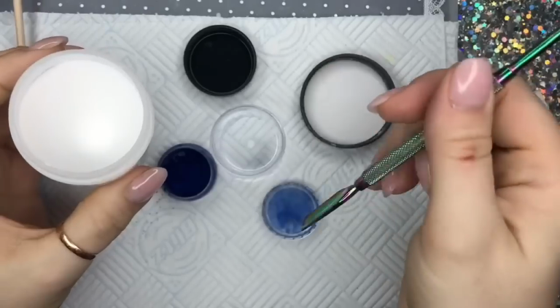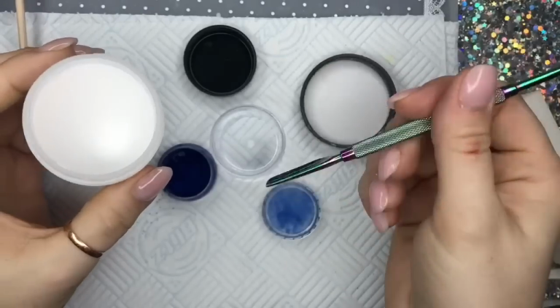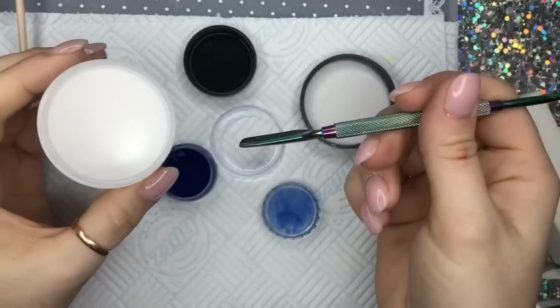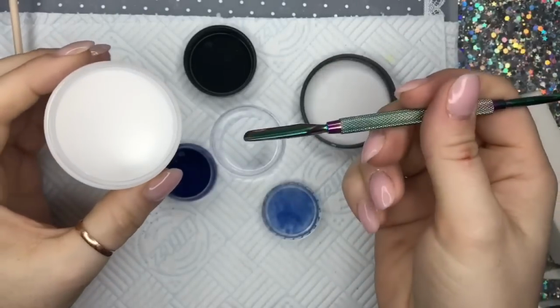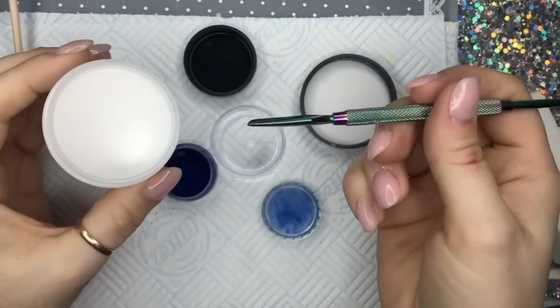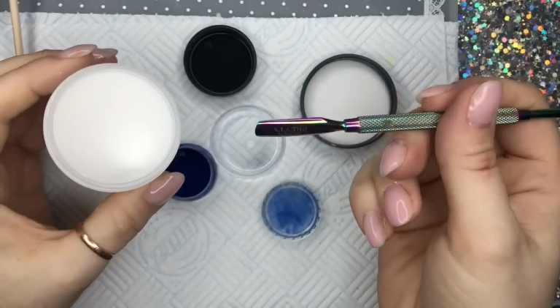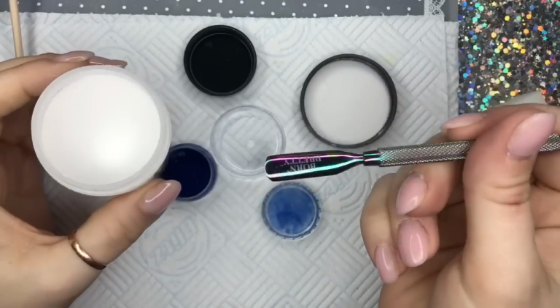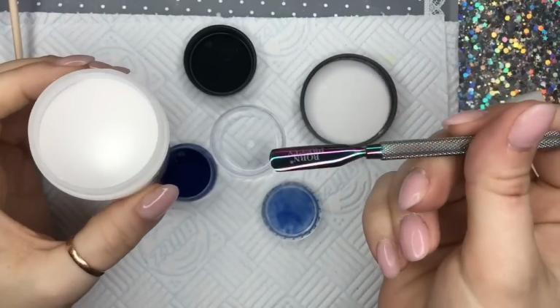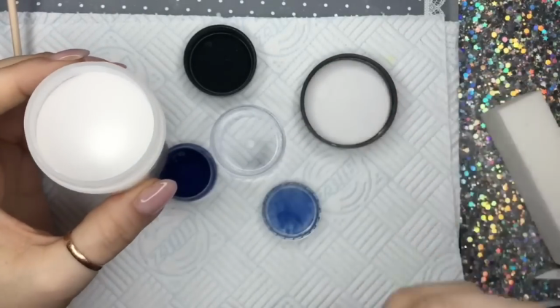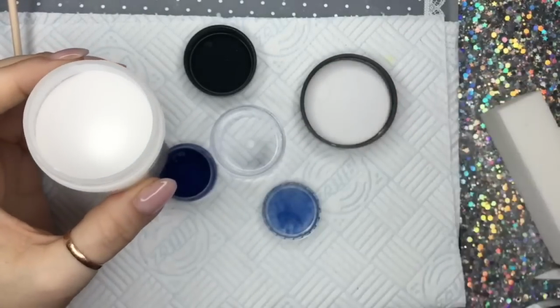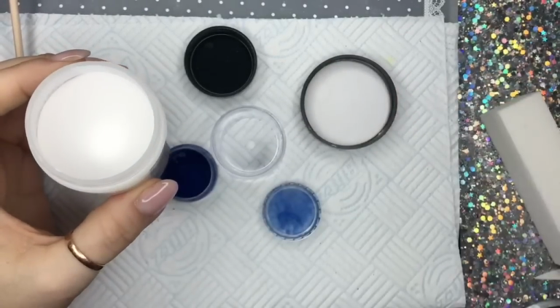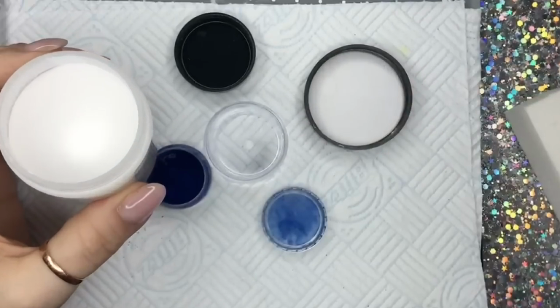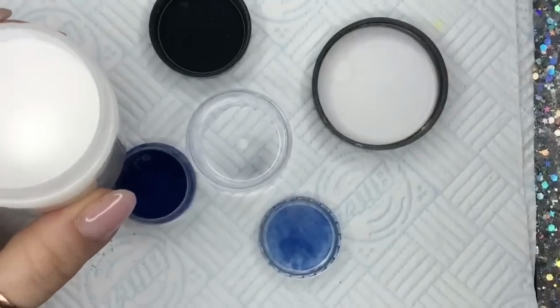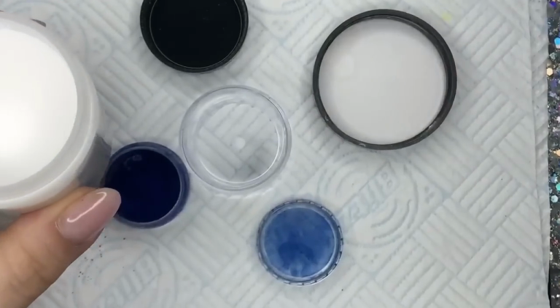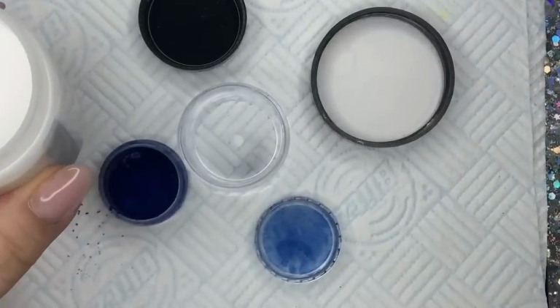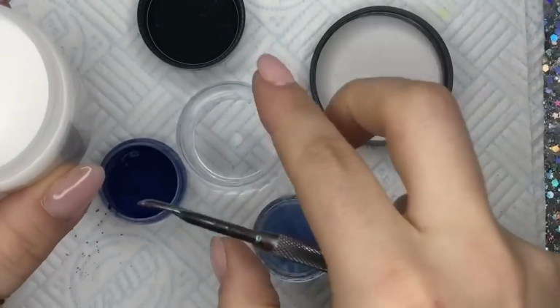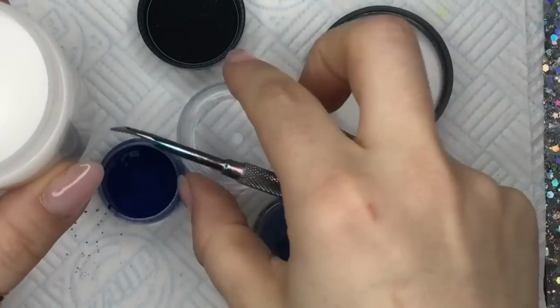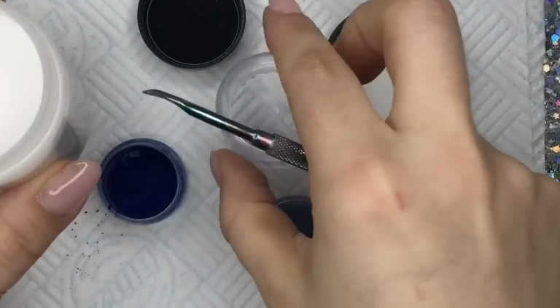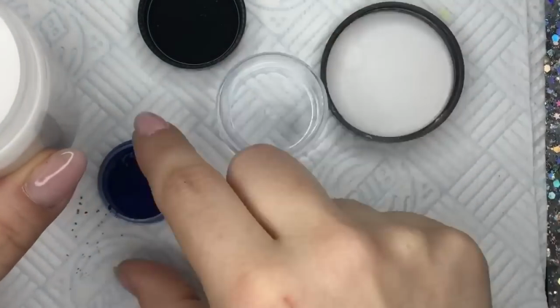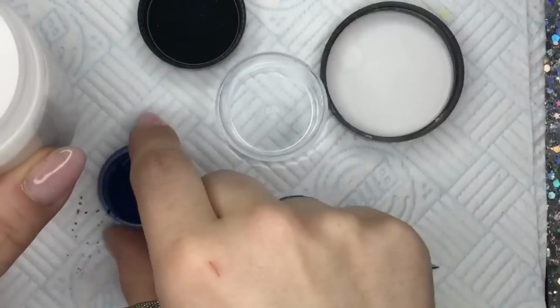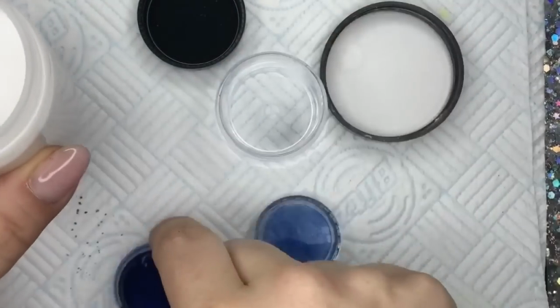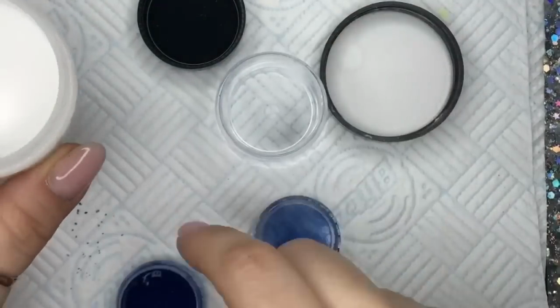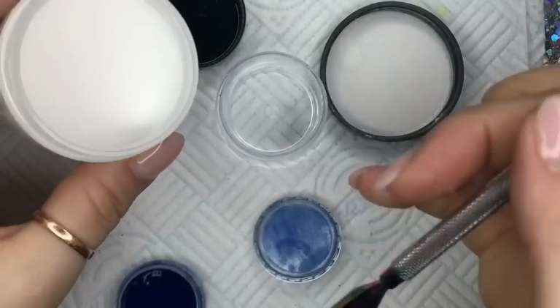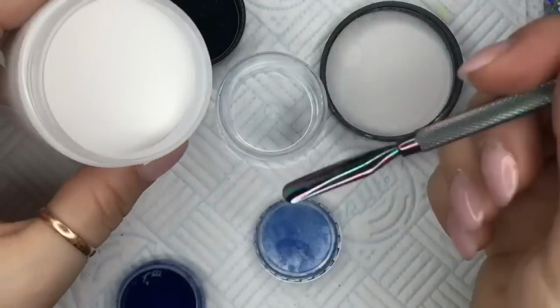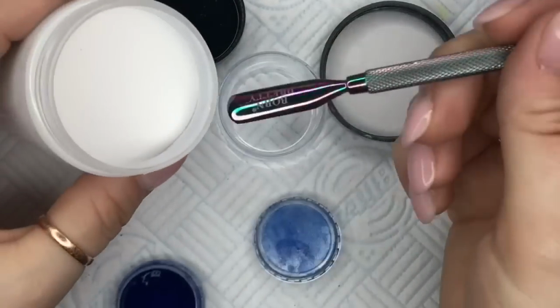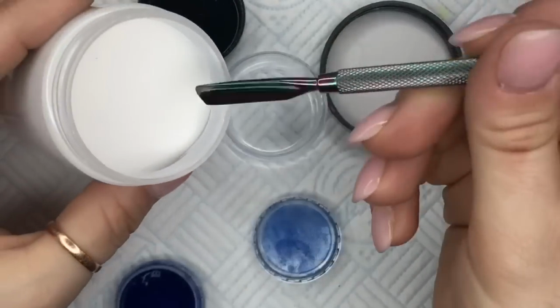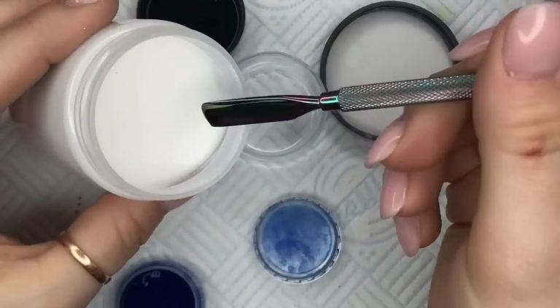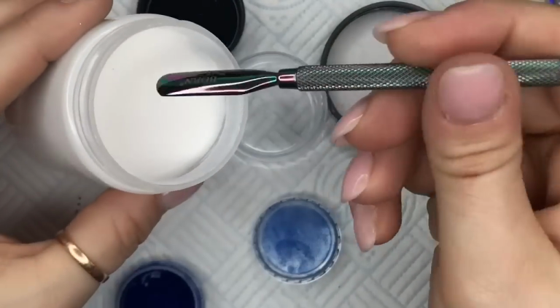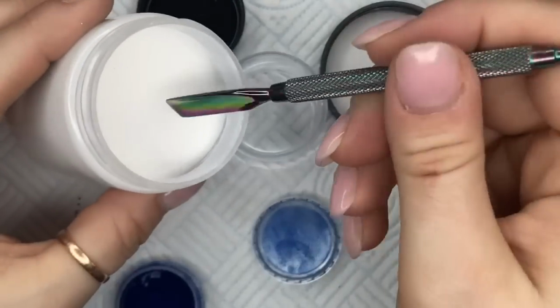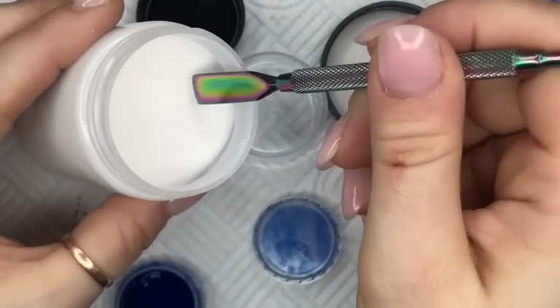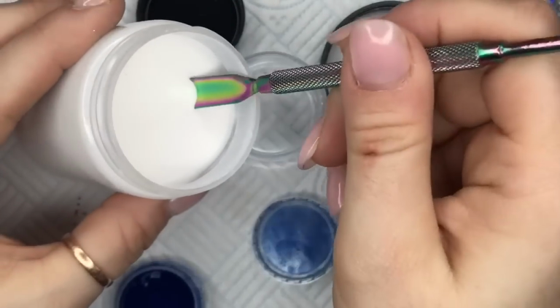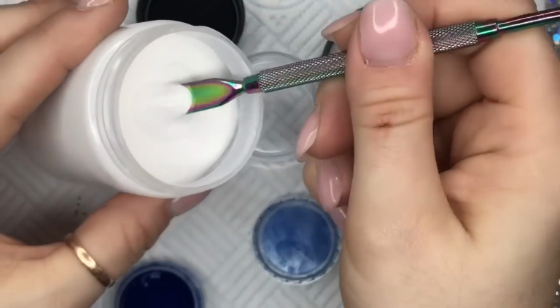I absolutely love this blue pigment and I need a colored acrylic like this, and I don't have one.